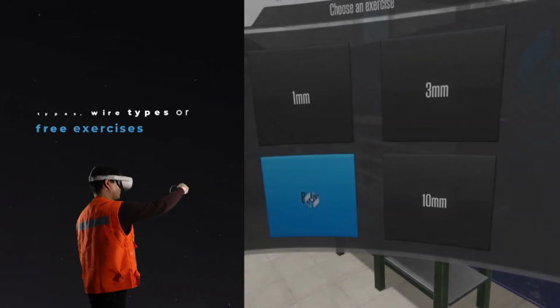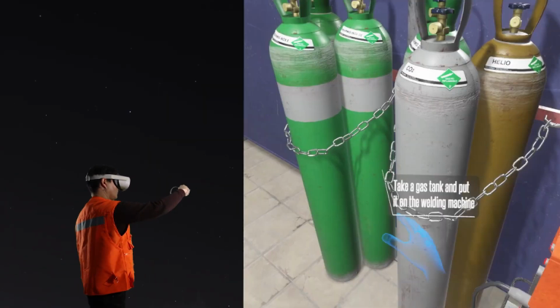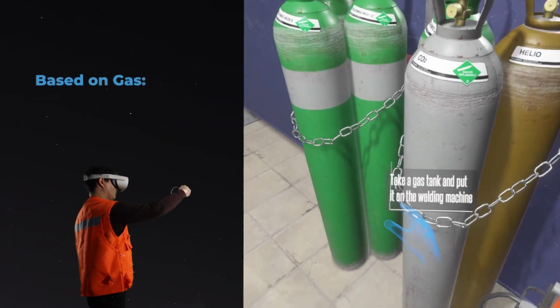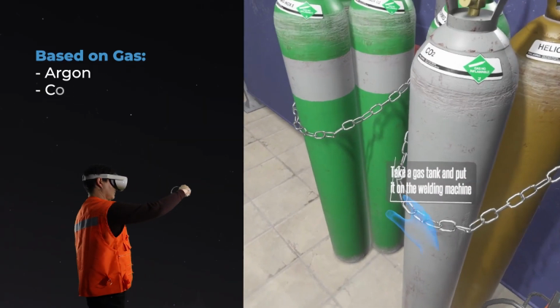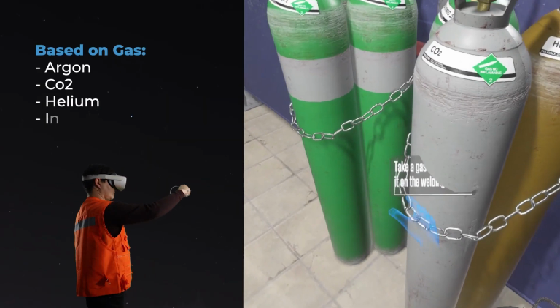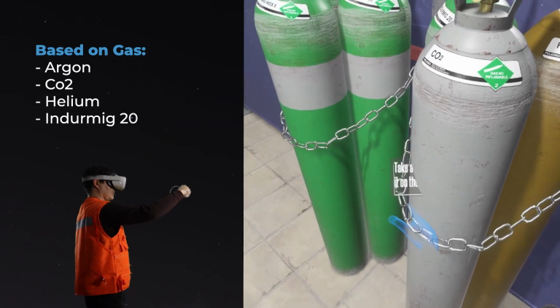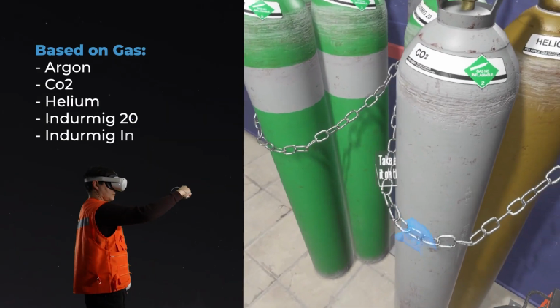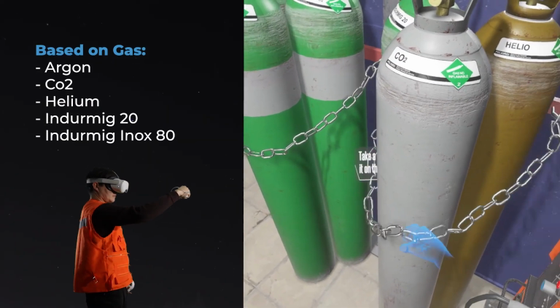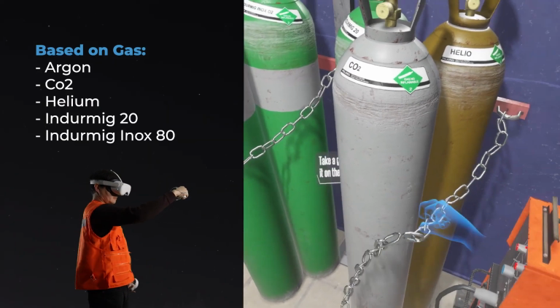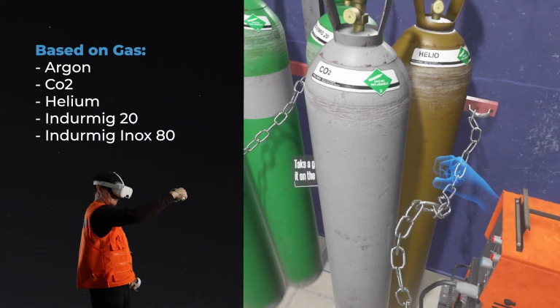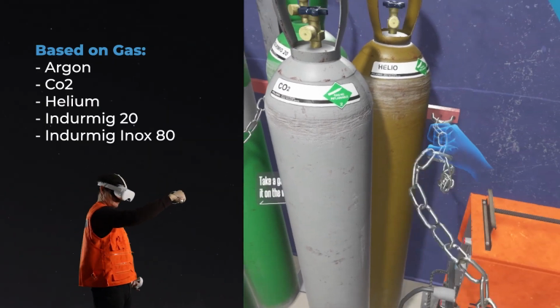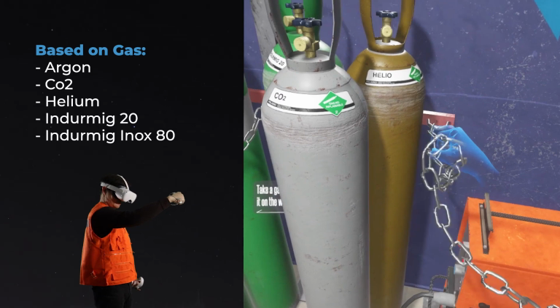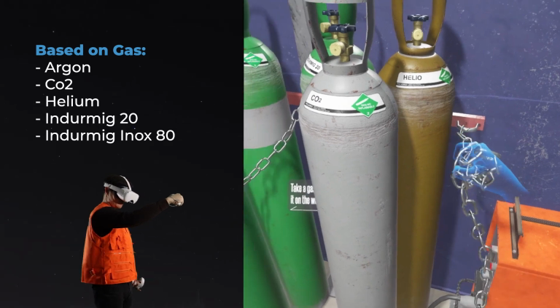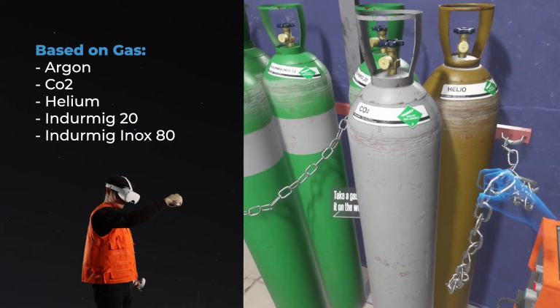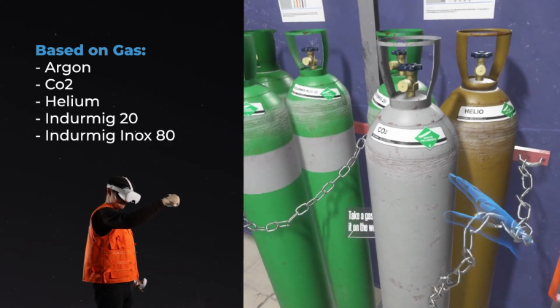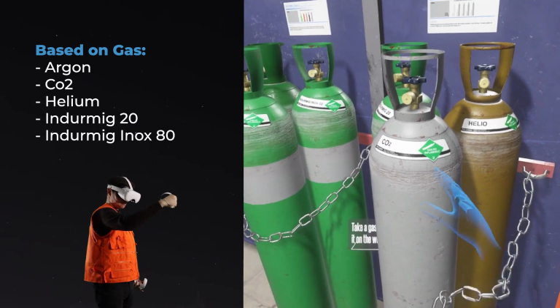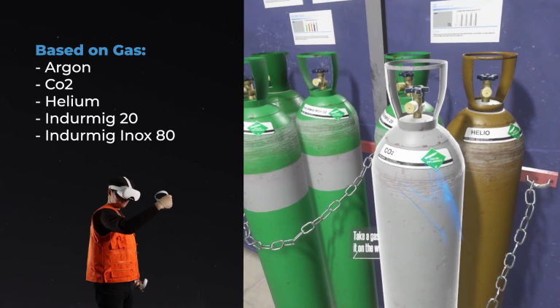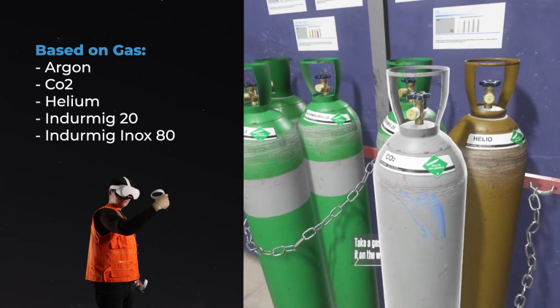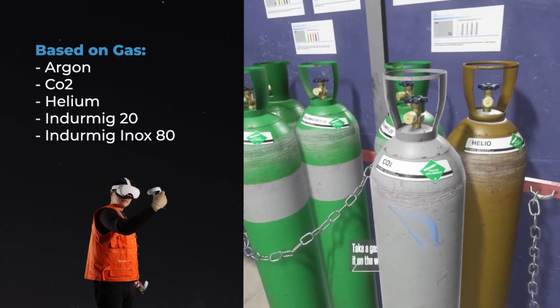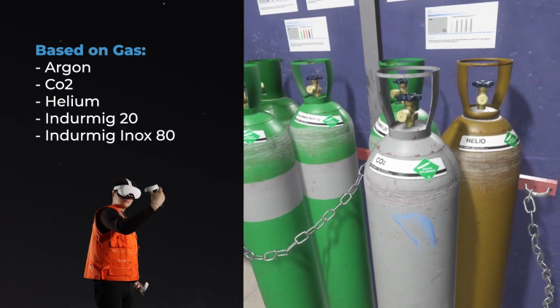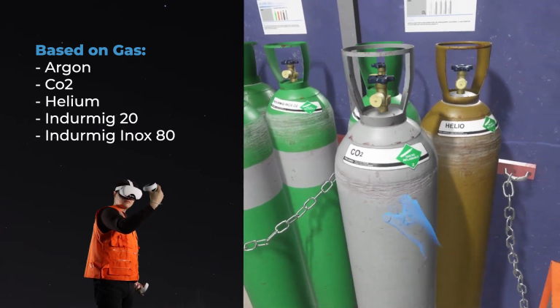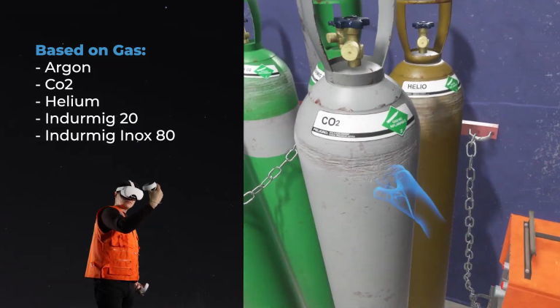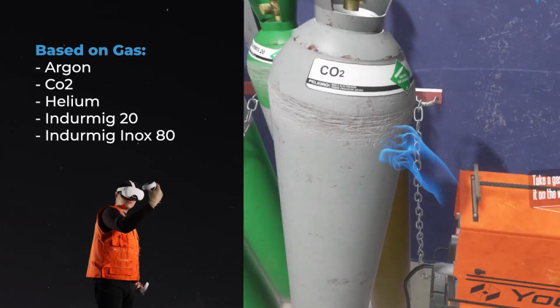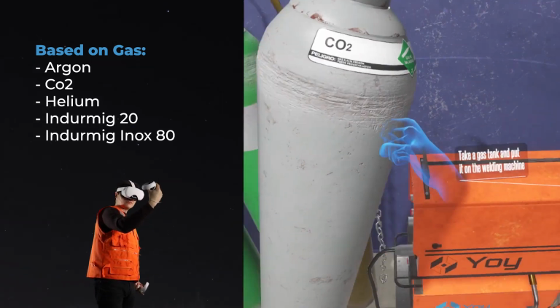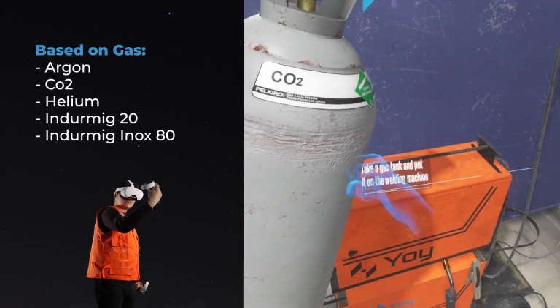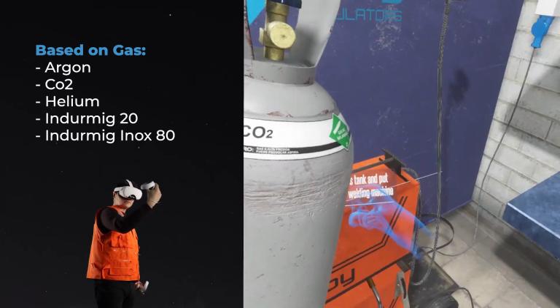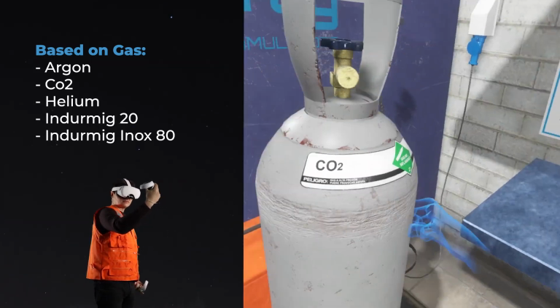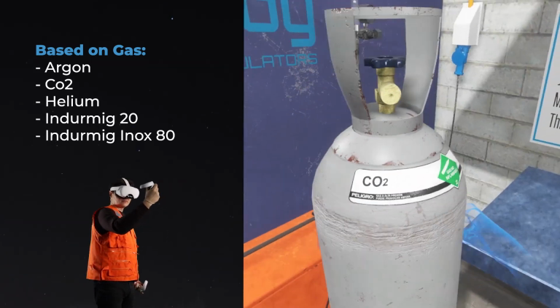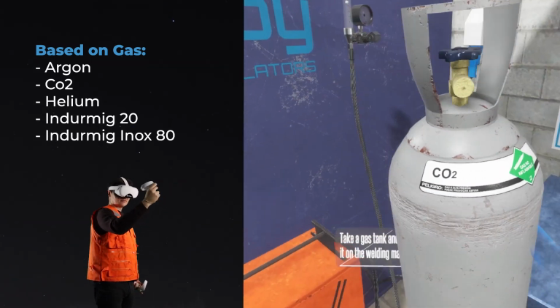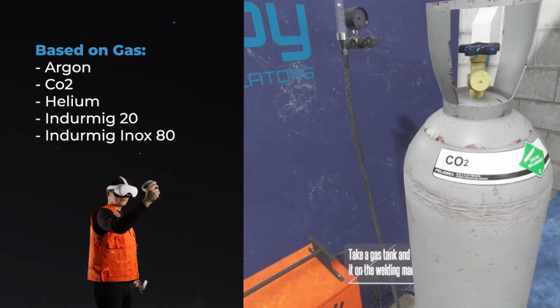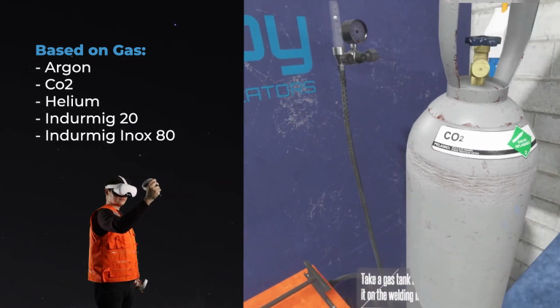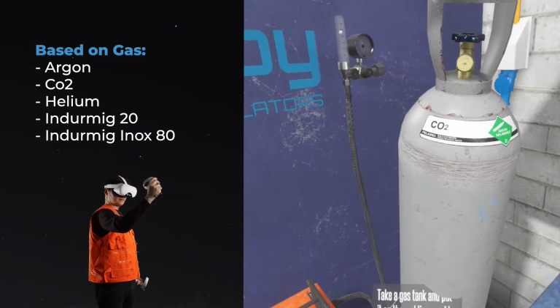Based on gas: argon, CO2, helium, Dermig 20, and Dermig Inox 80.